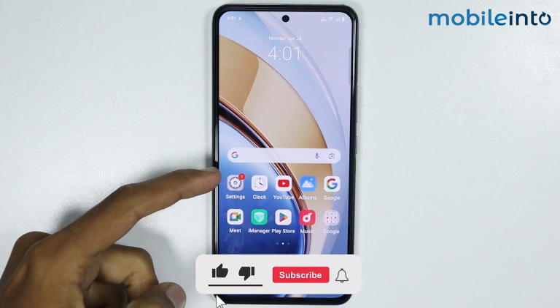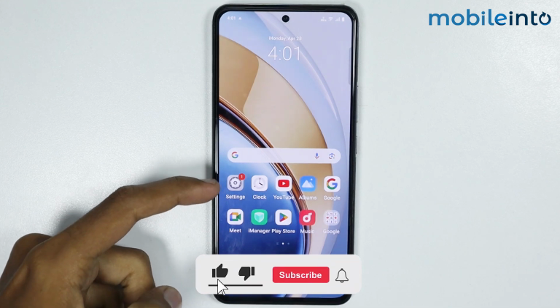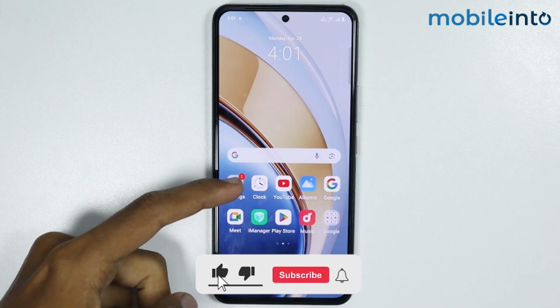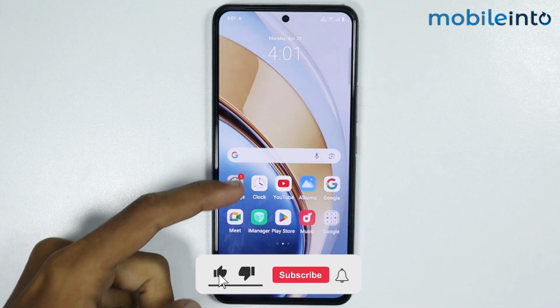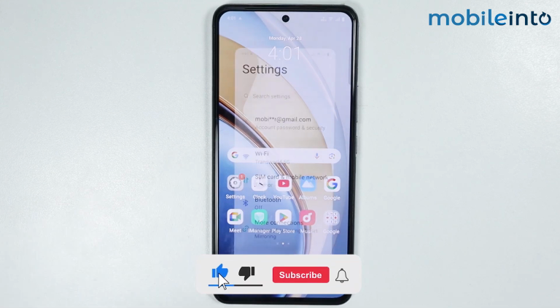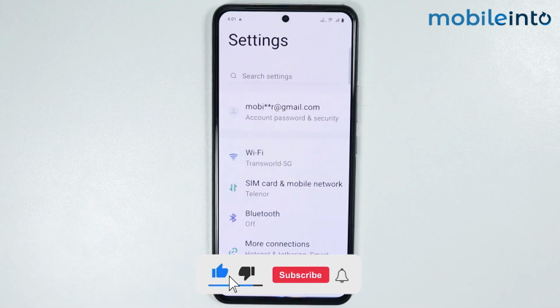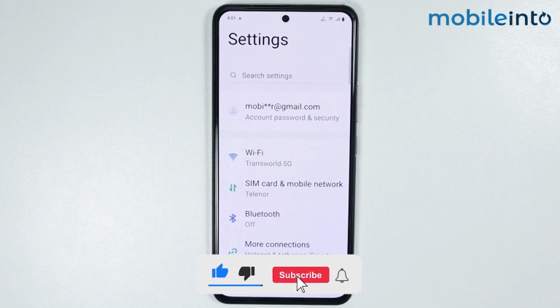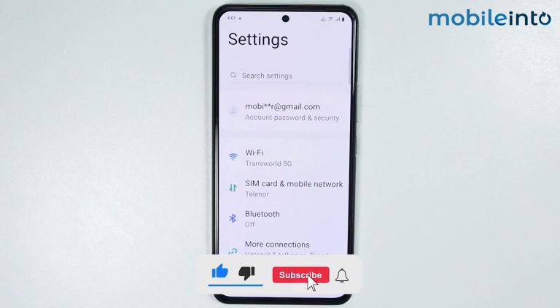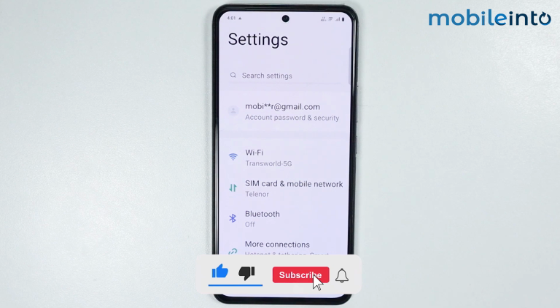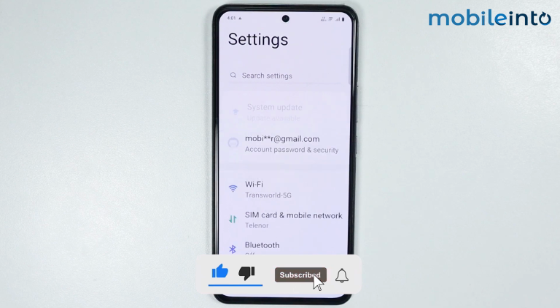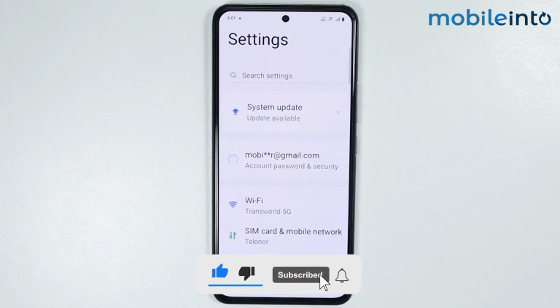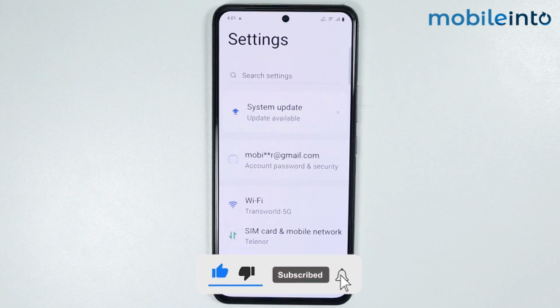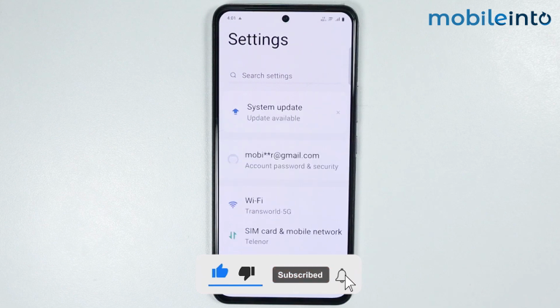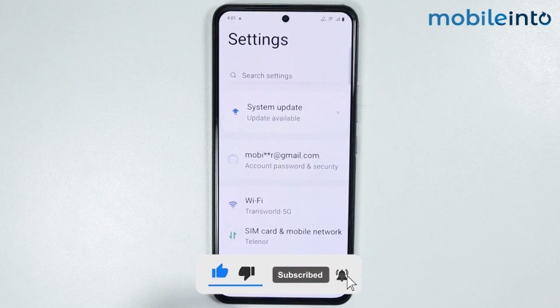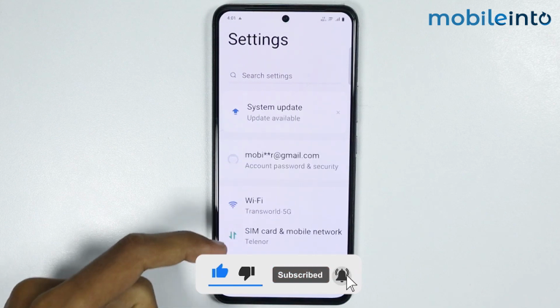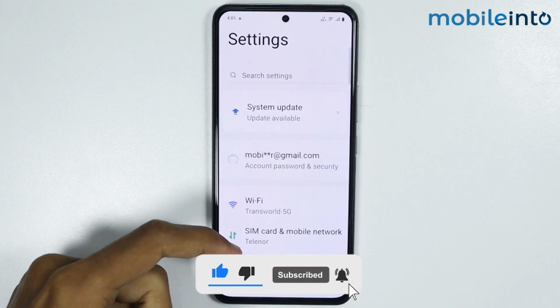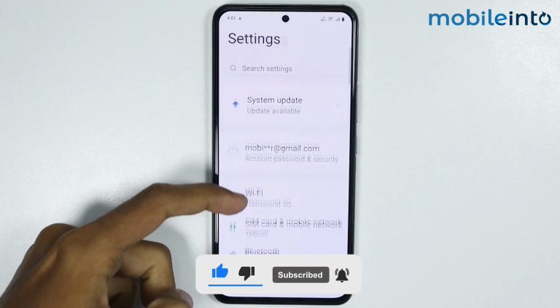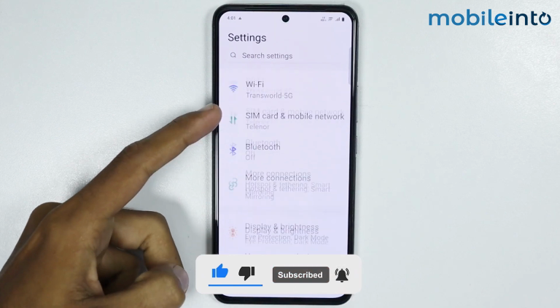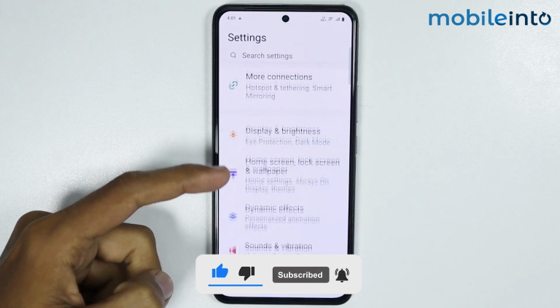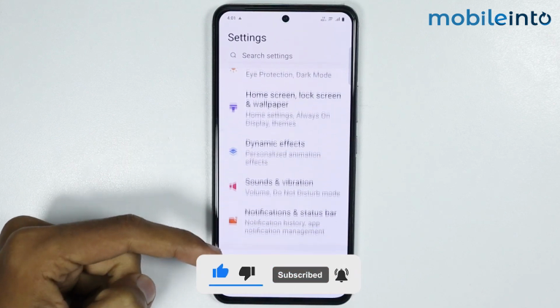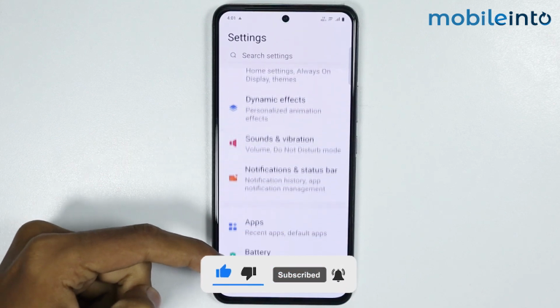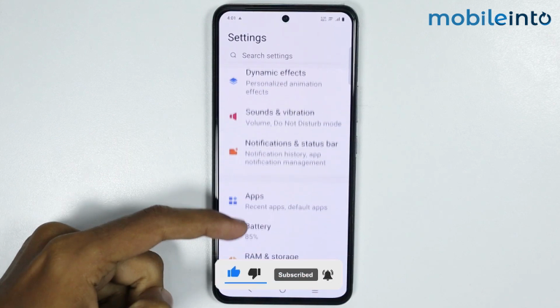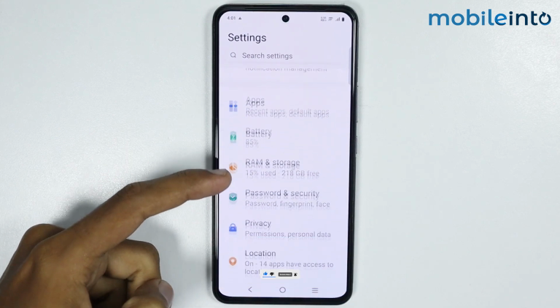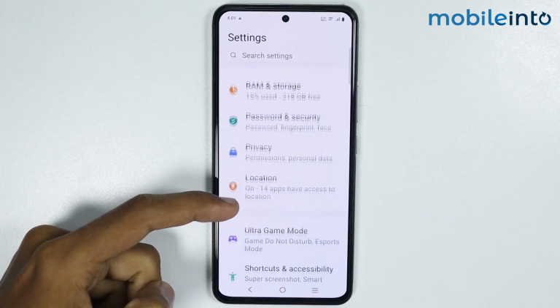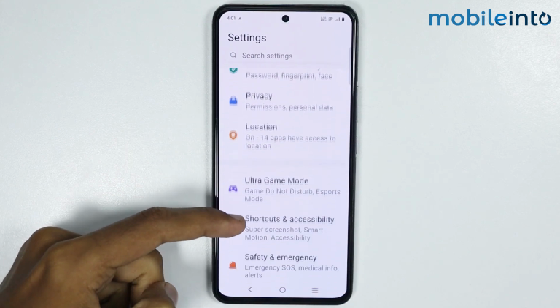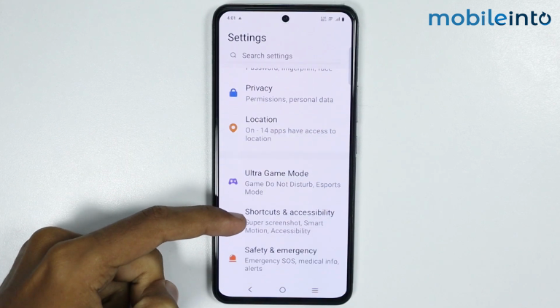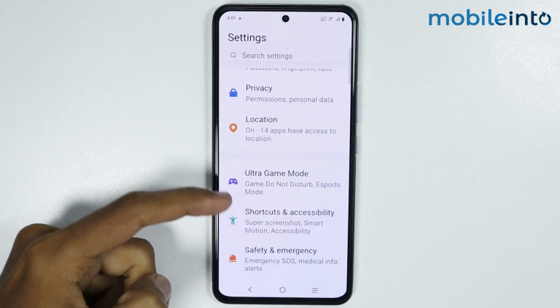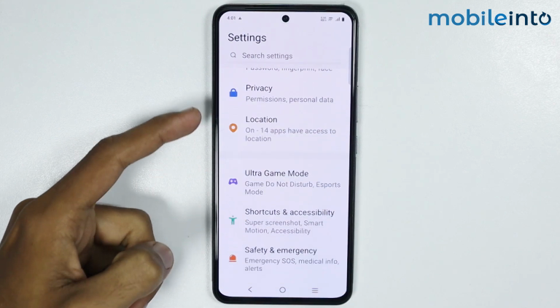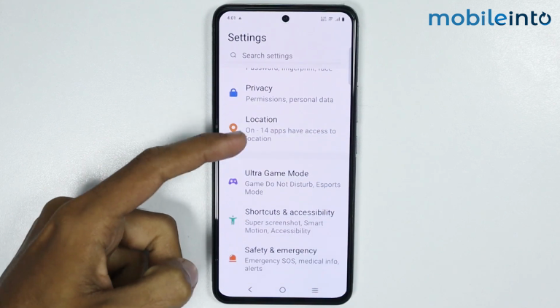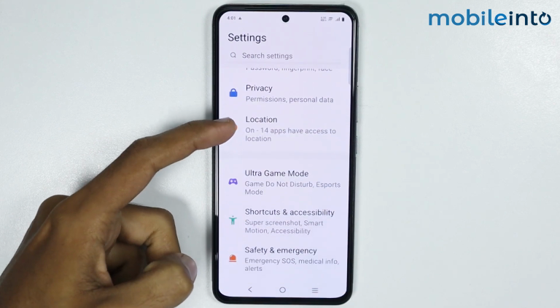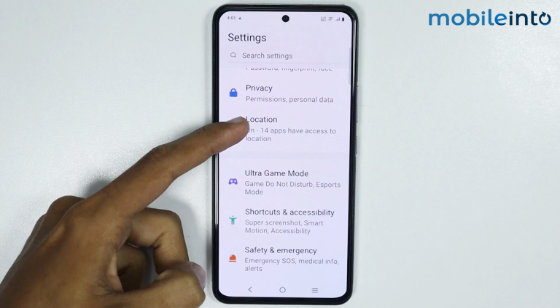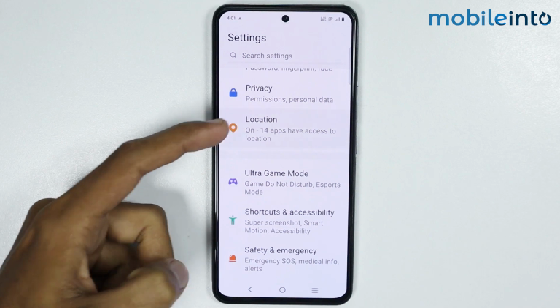Just open the settings app on your smartphone, then scroll down and tap on location.